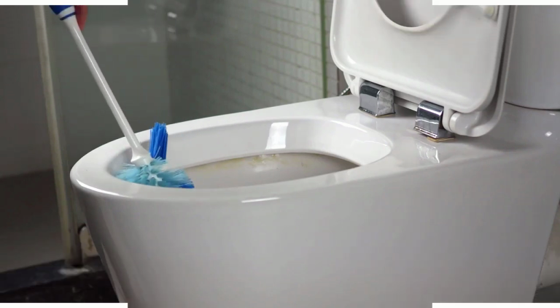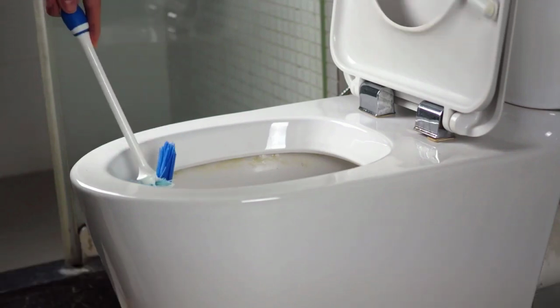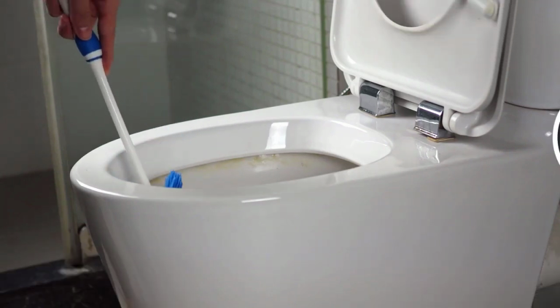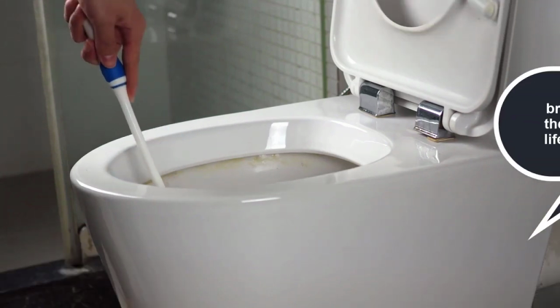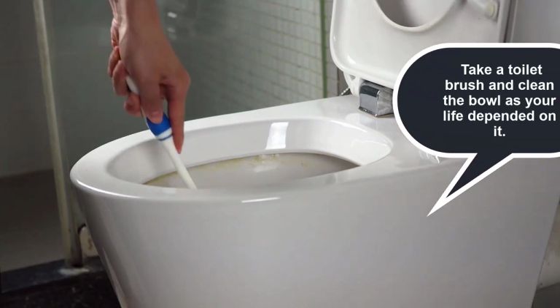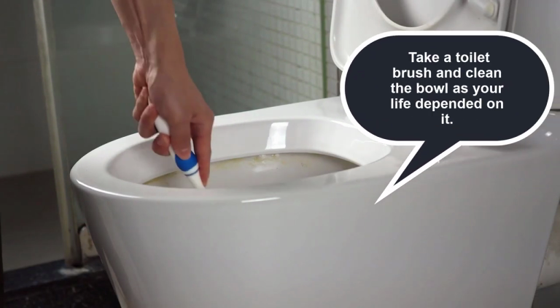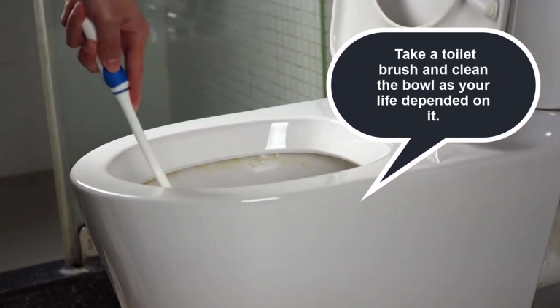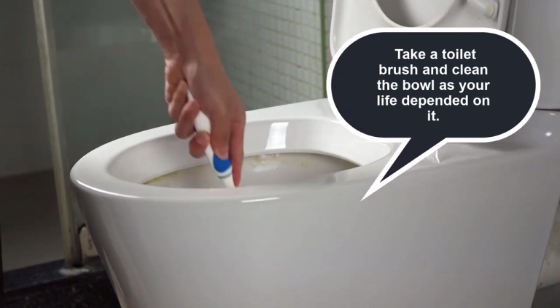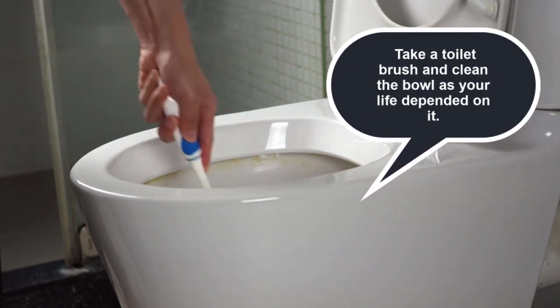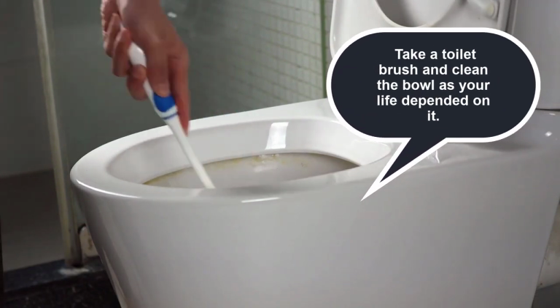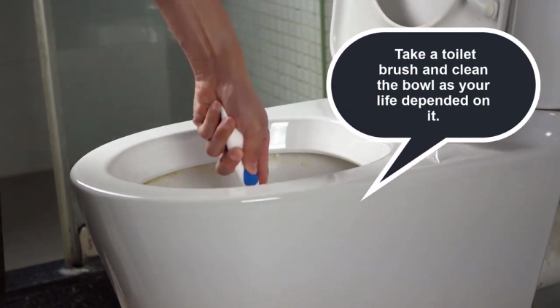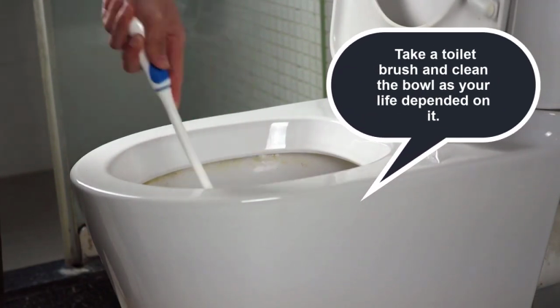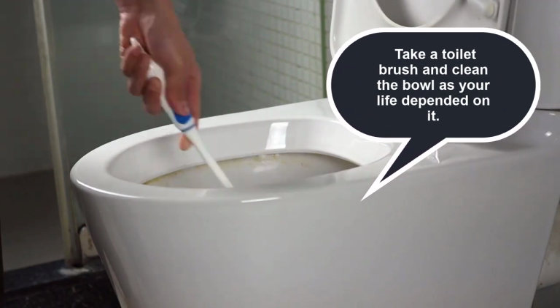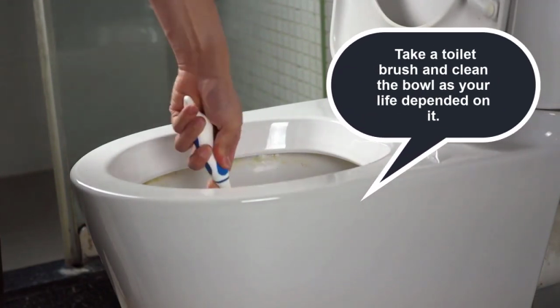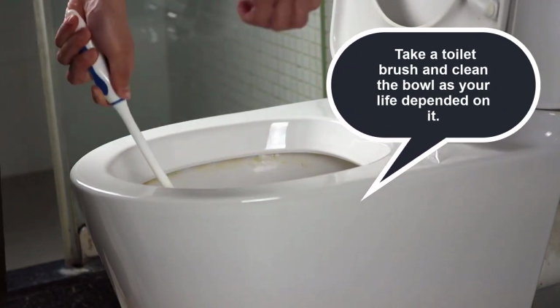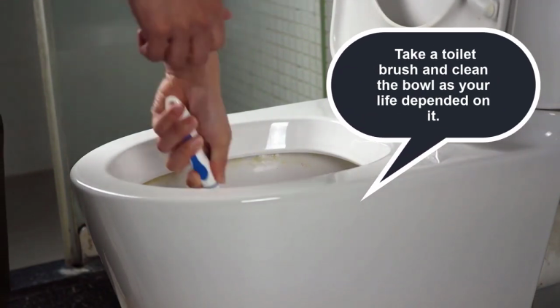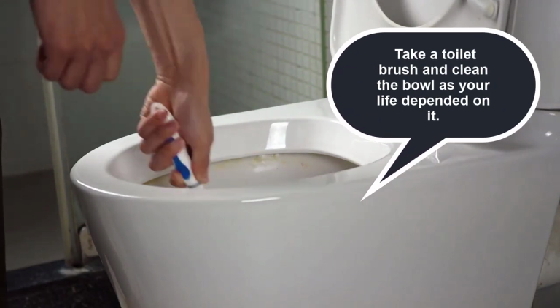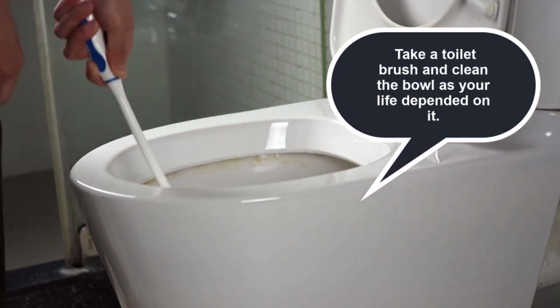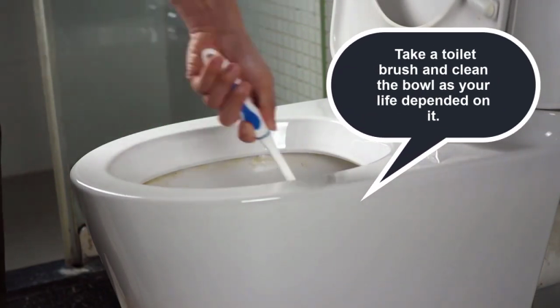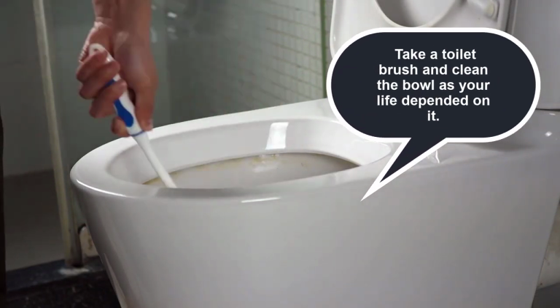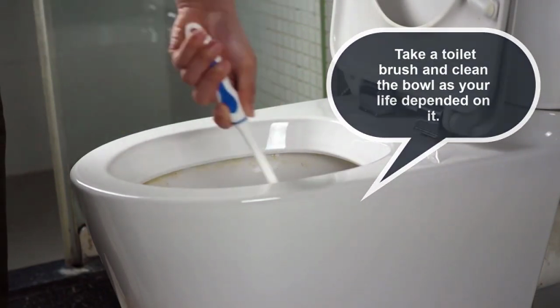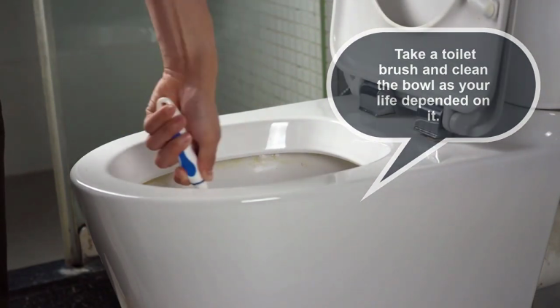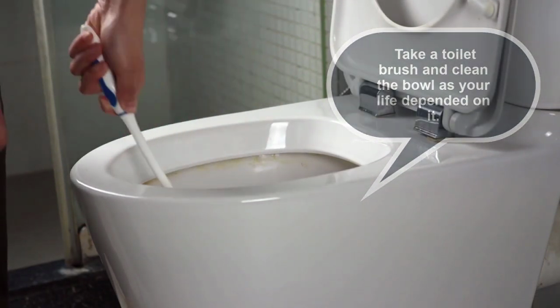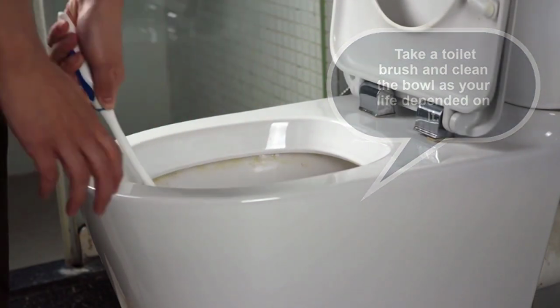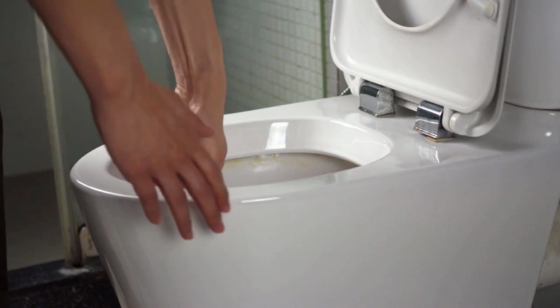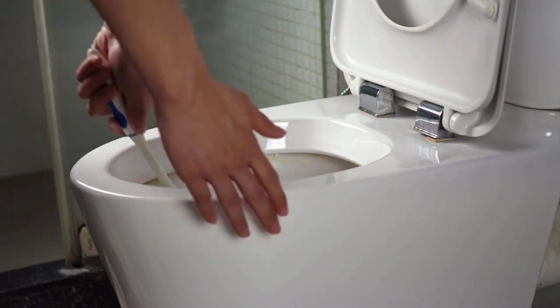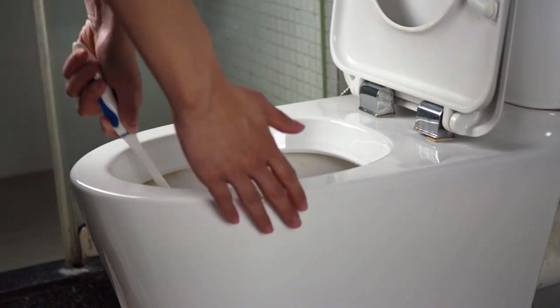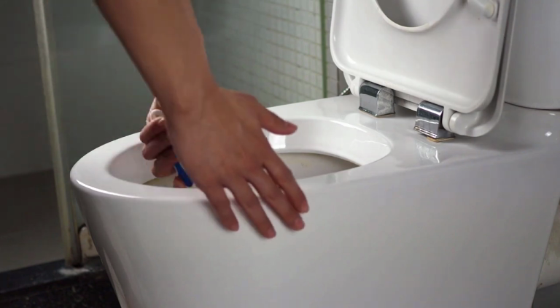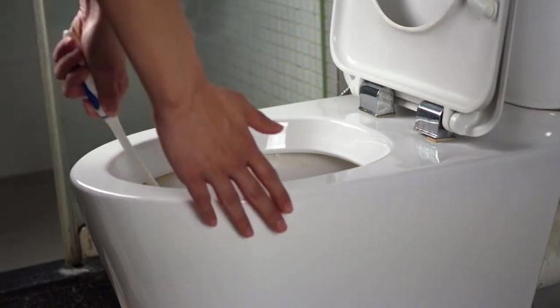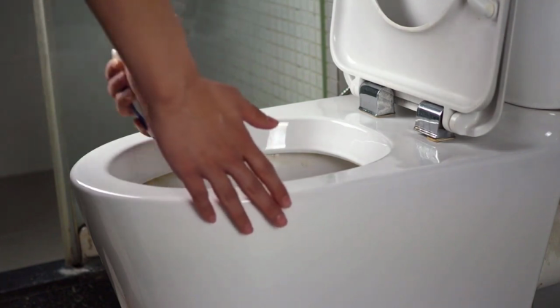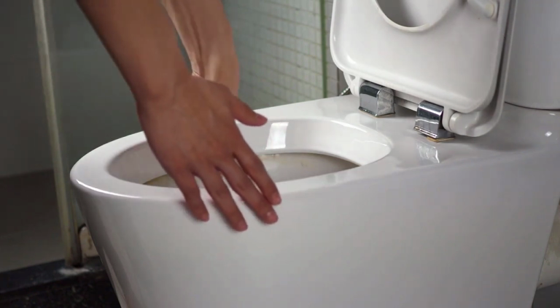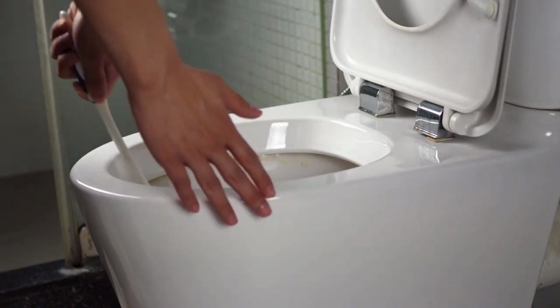Third, take a toilet brush and clean the bowl as if your life depended on it. Repeat these steps several times.